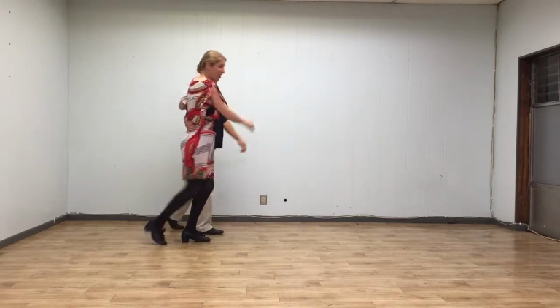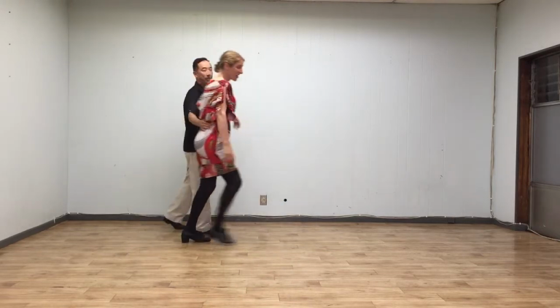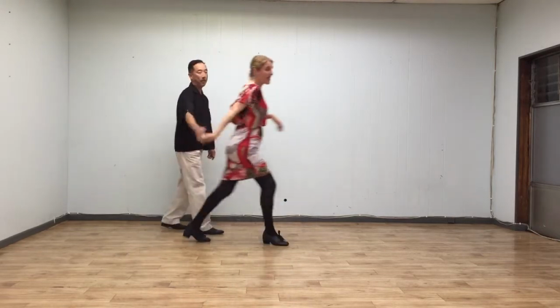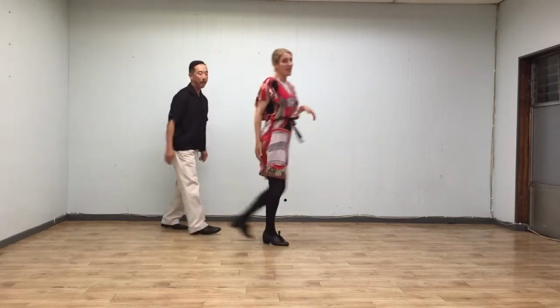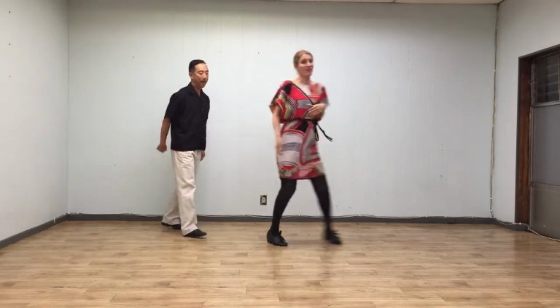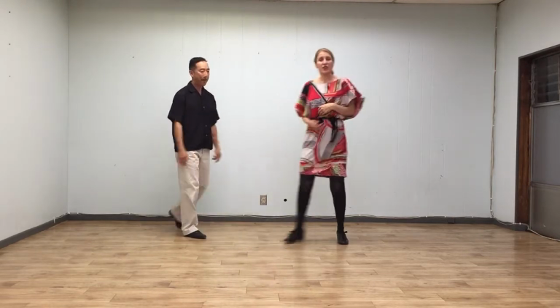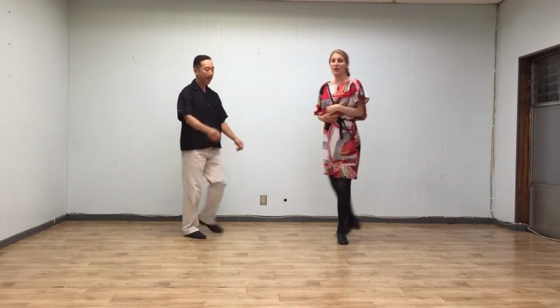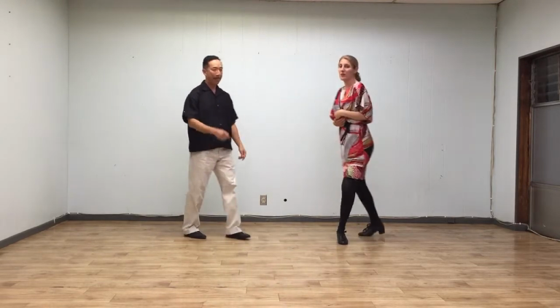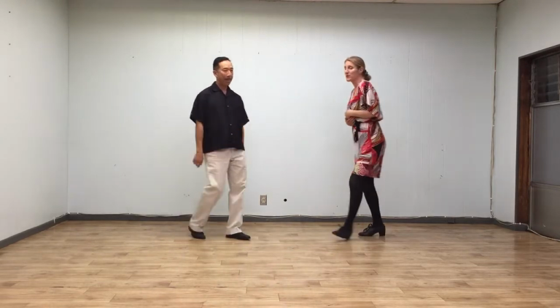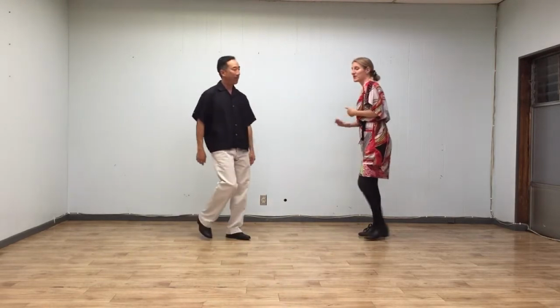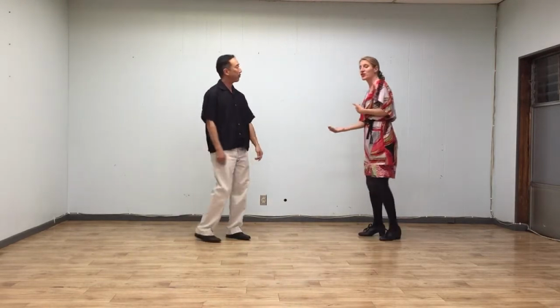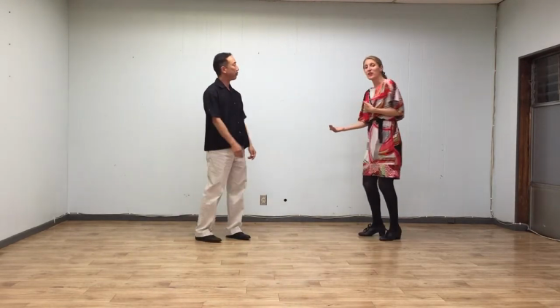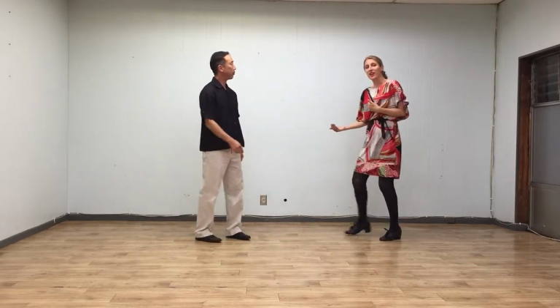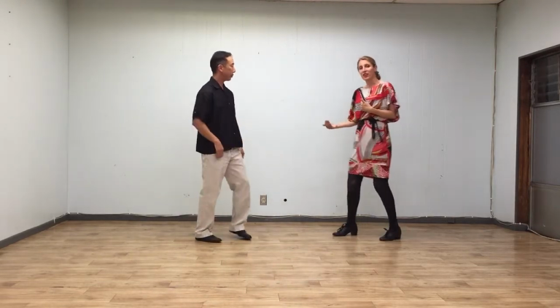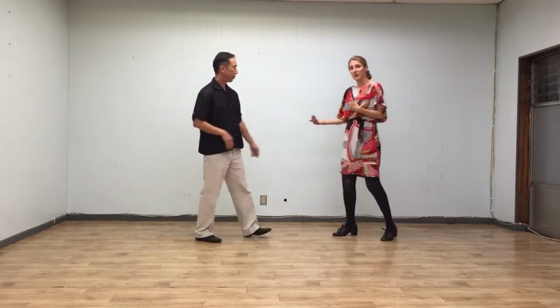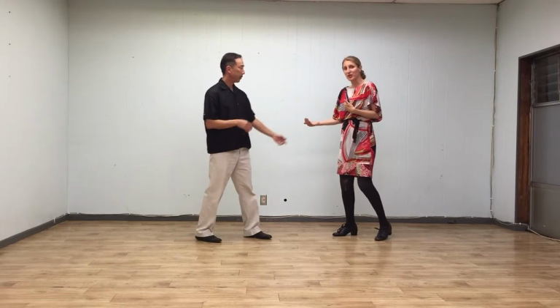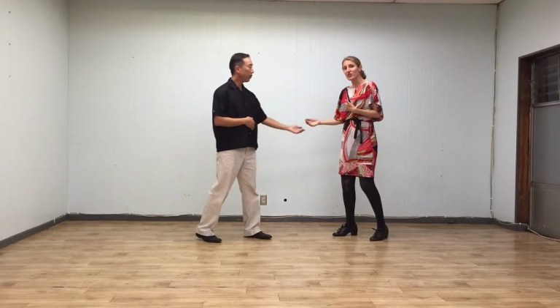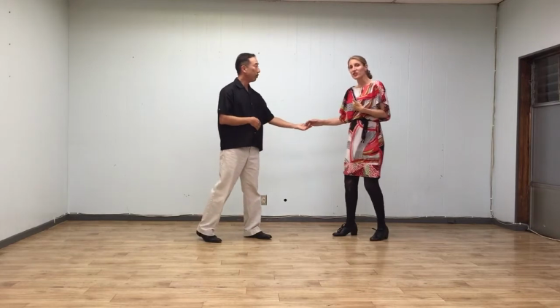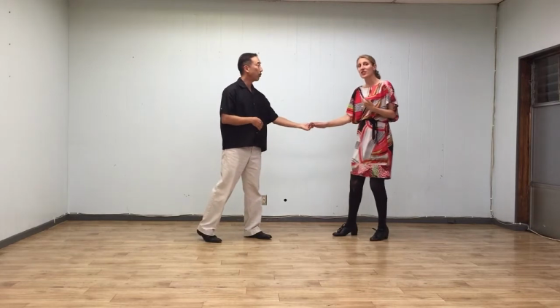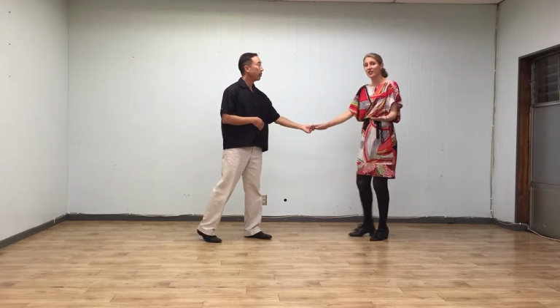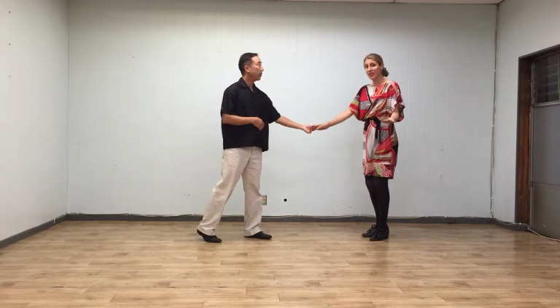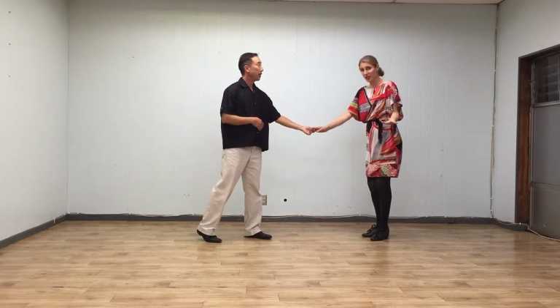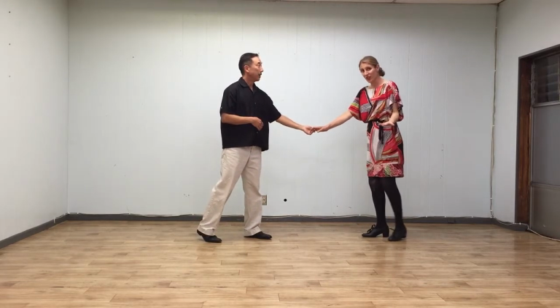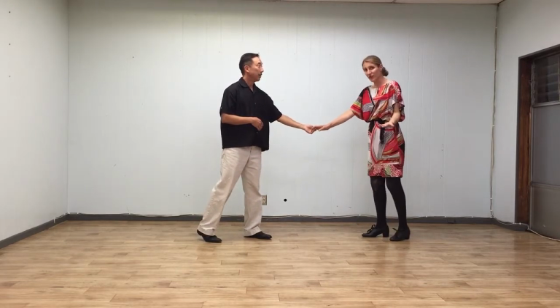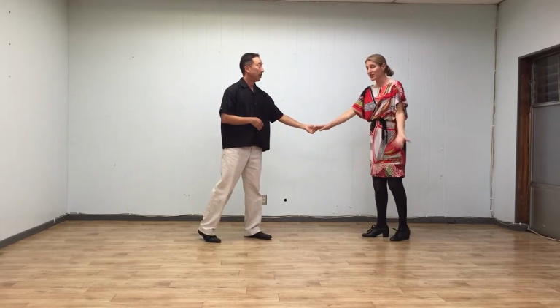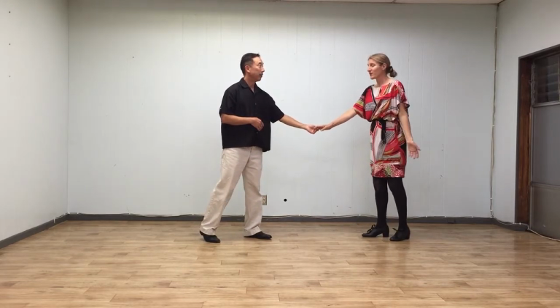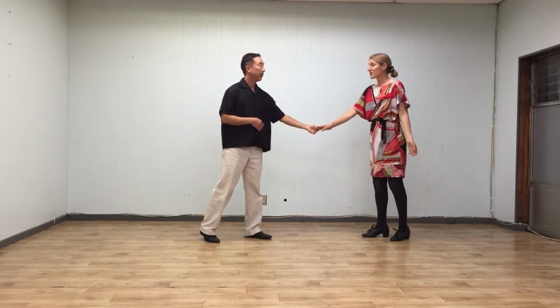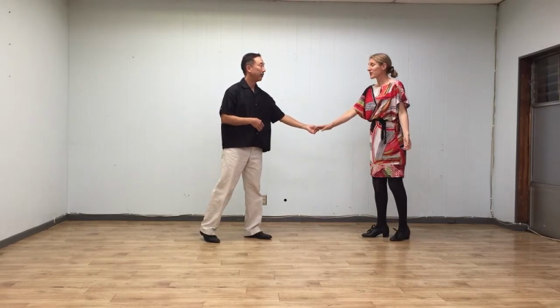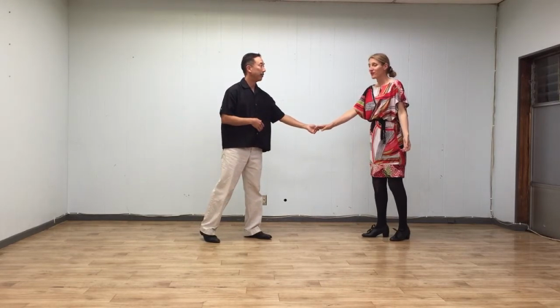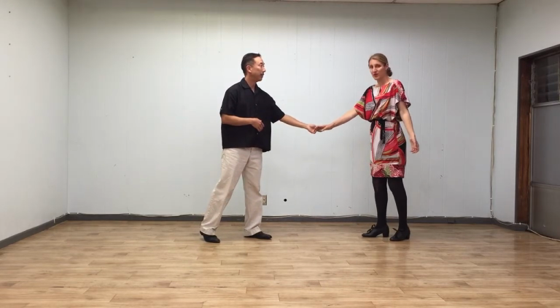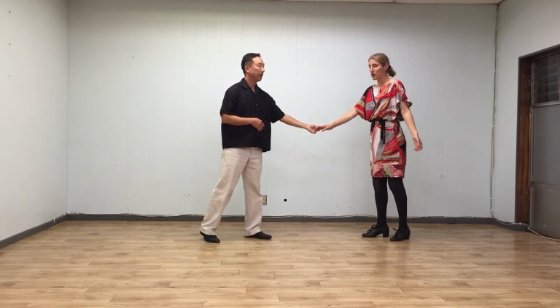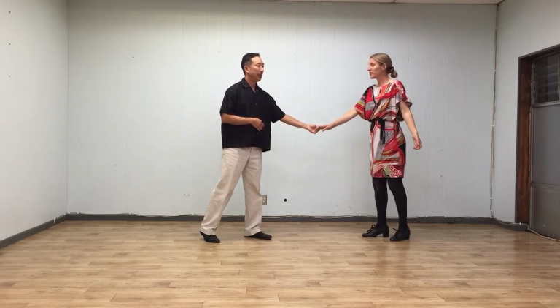And then from open position, we had a couple of variations using inside turn on the first half of a swing out. First to open.